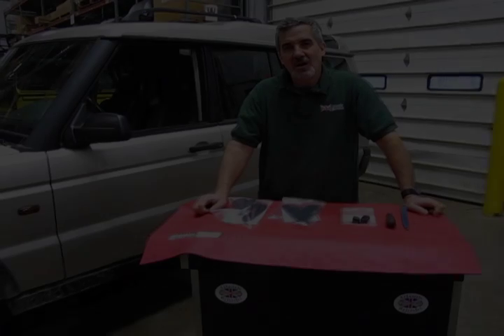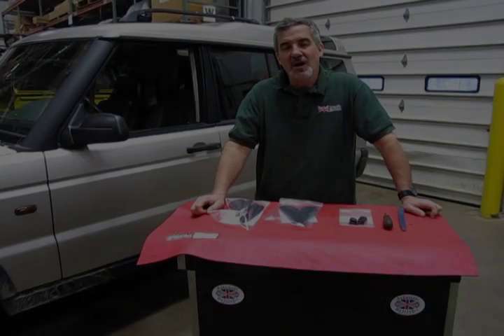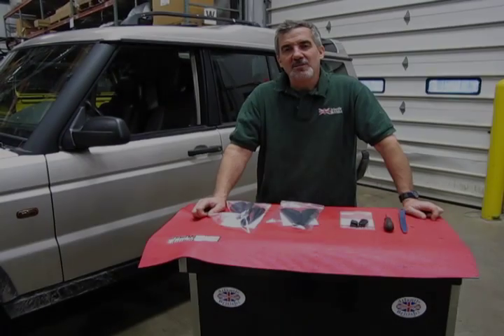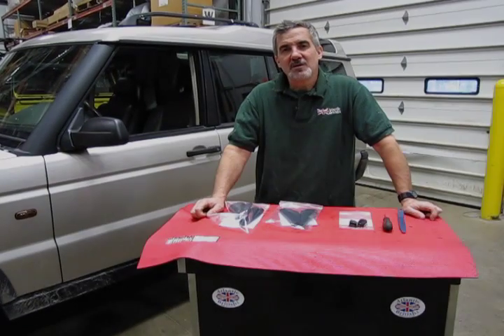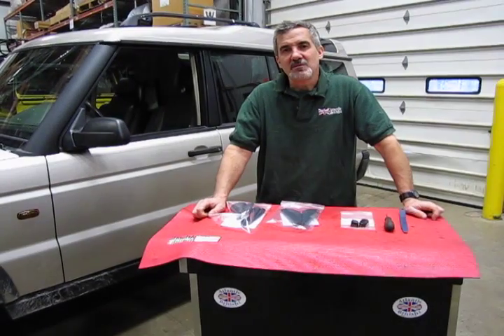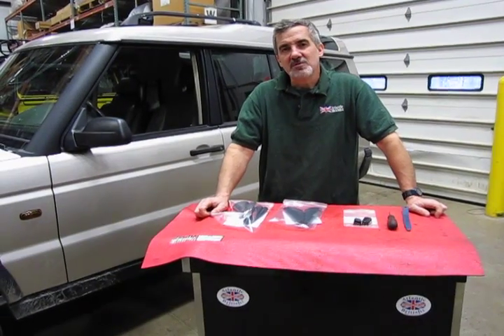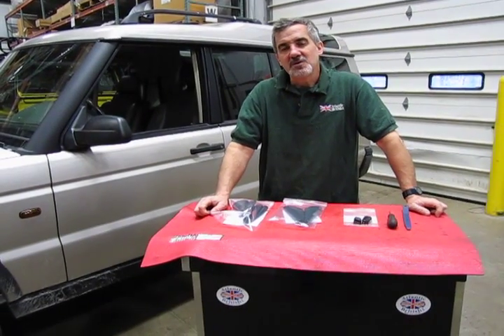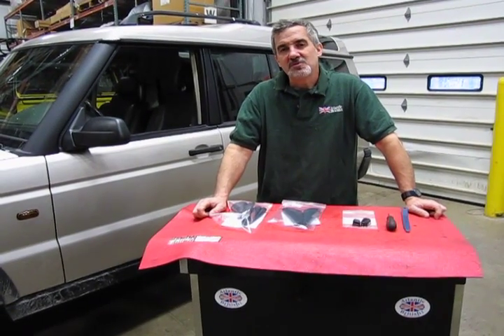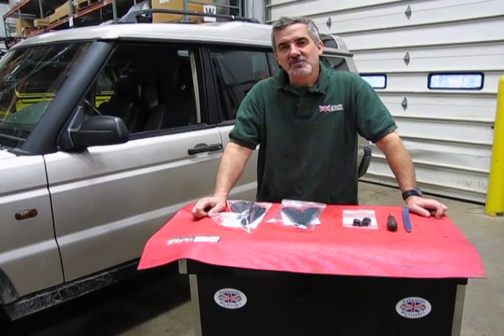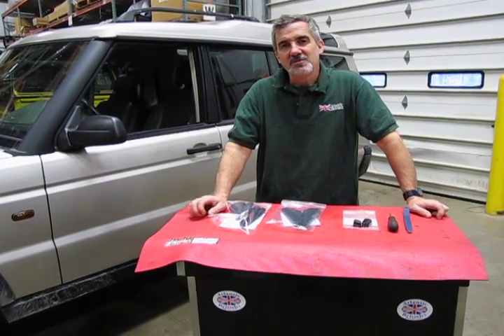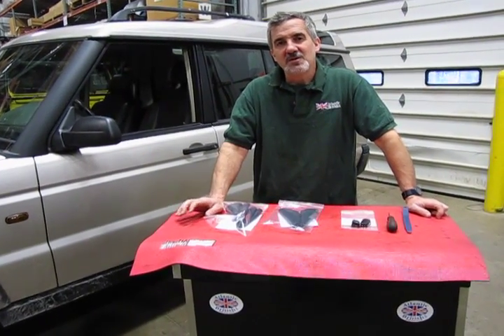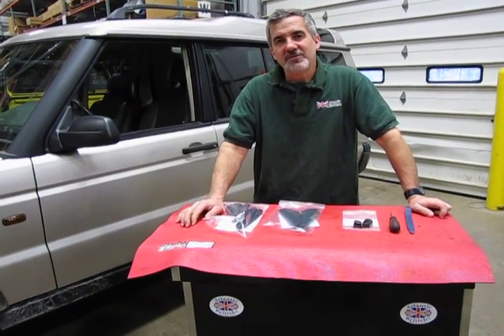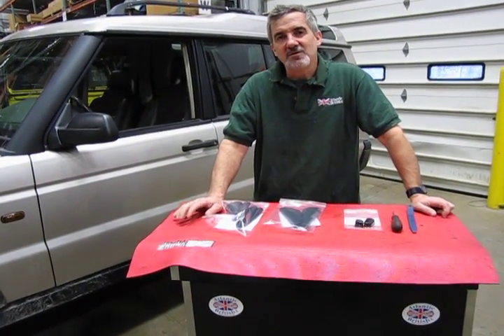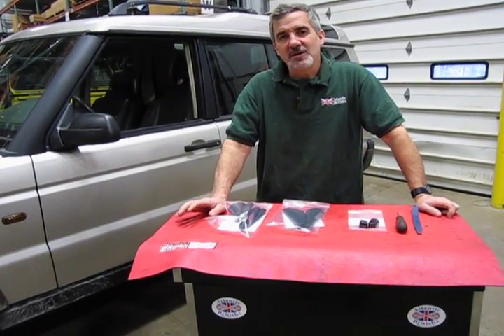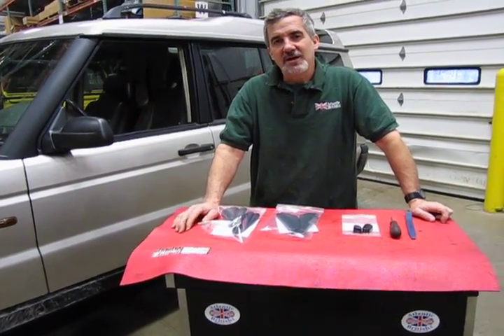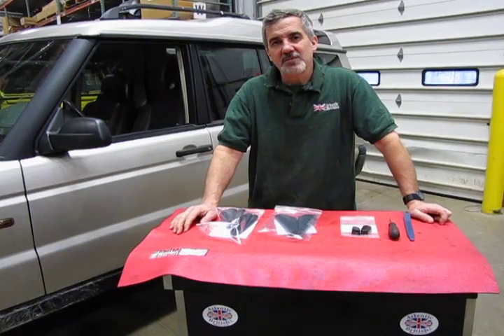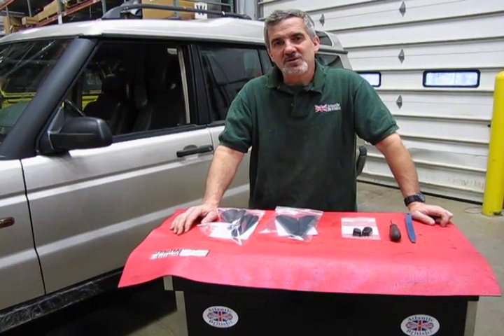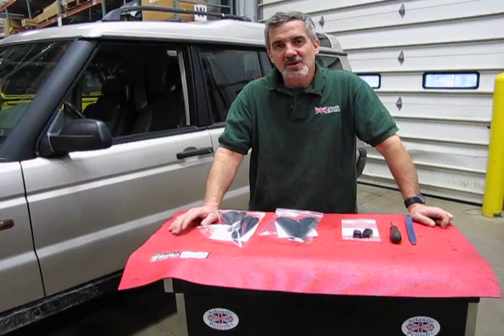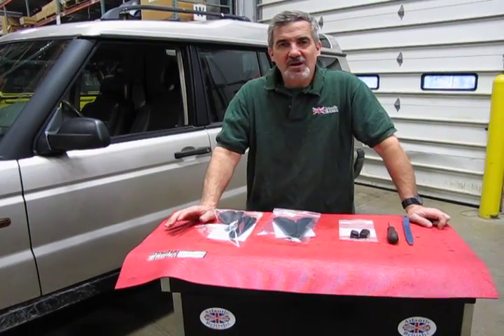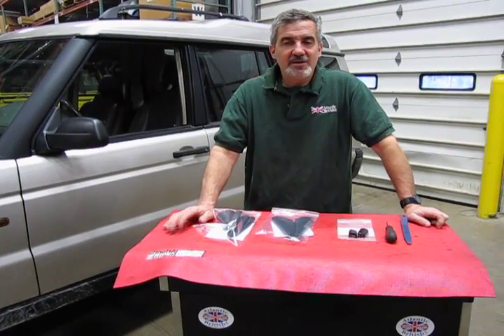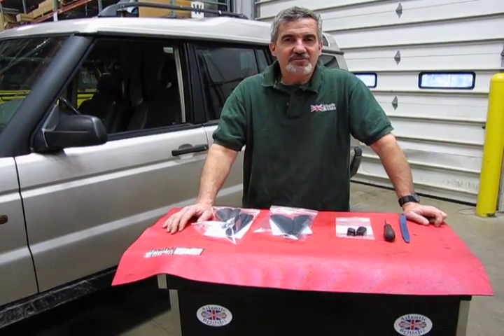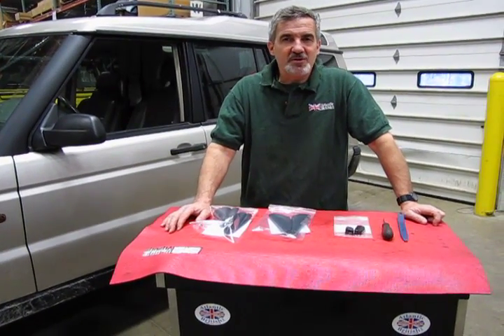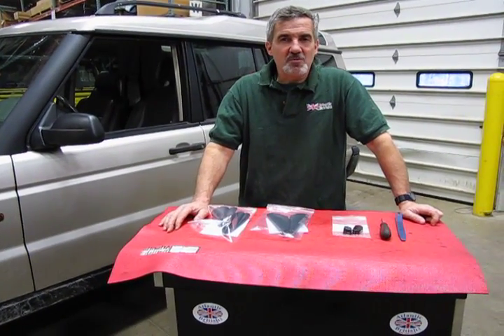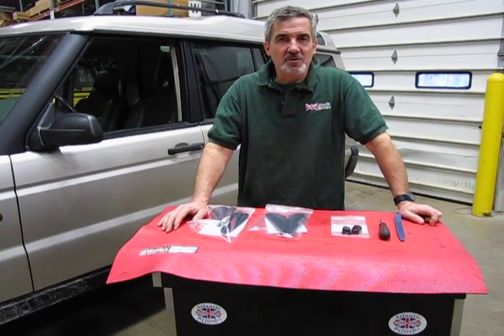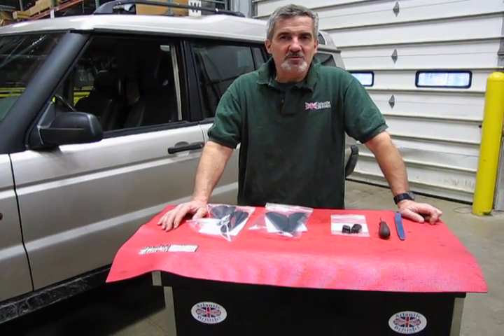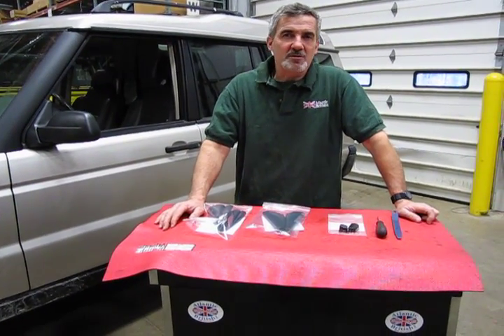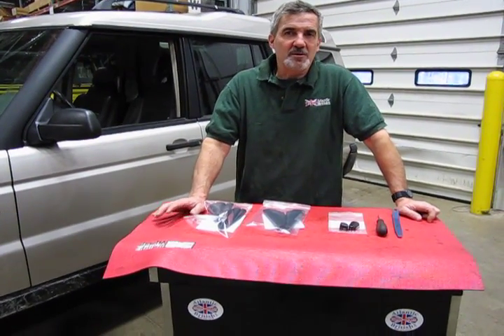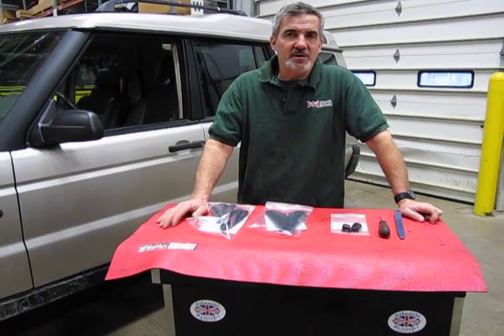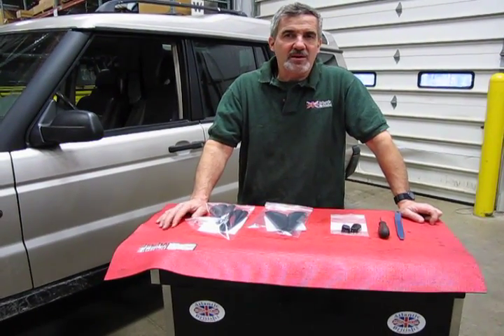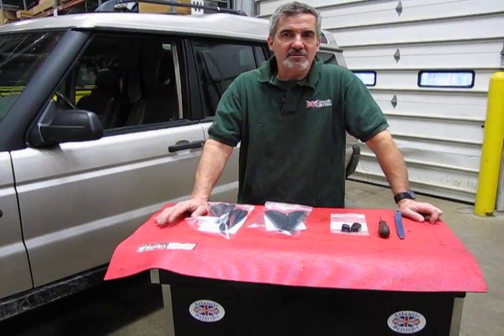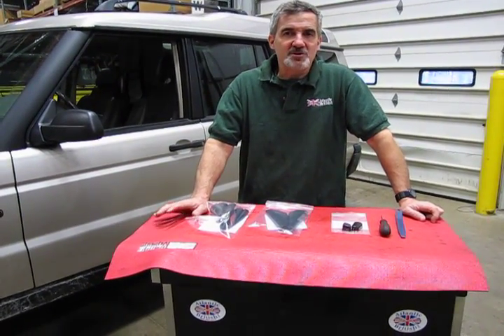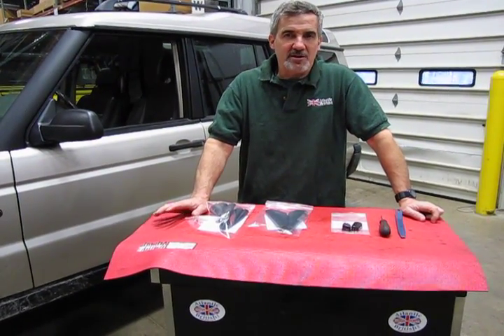Hi, I'm Doug and I'm your tech support representative here at Atlantic British. In this video we're going to talk a little bit about aesthetics.